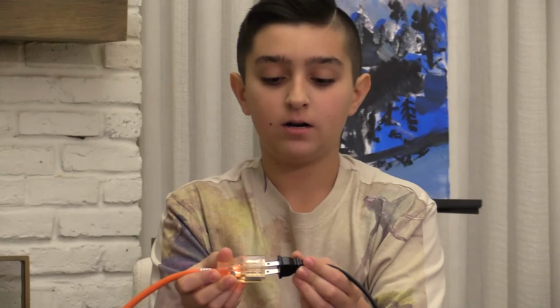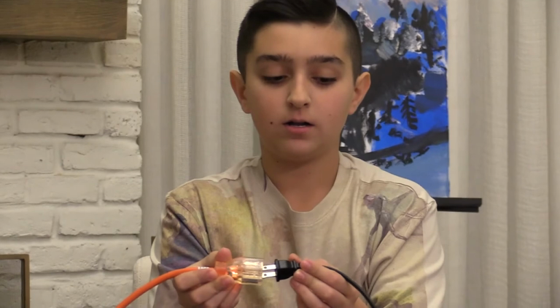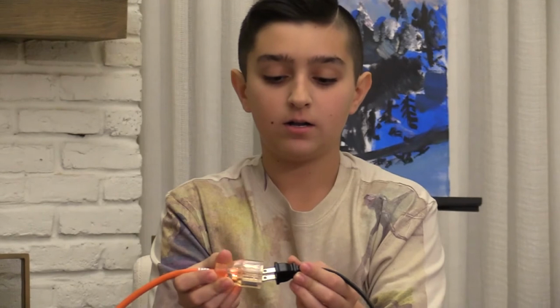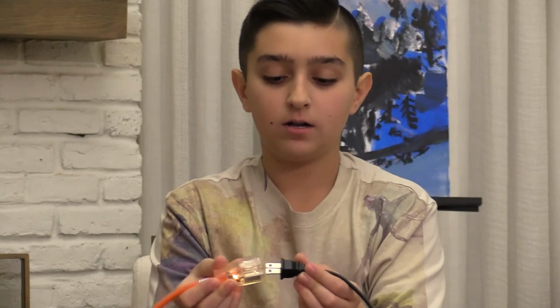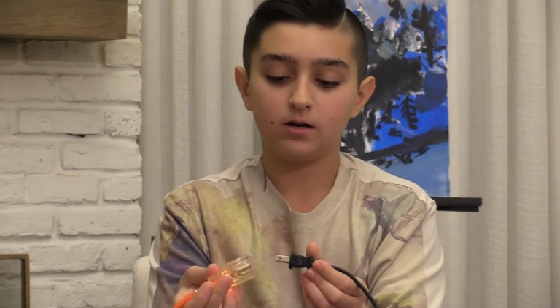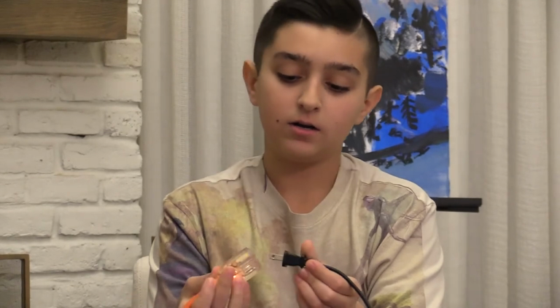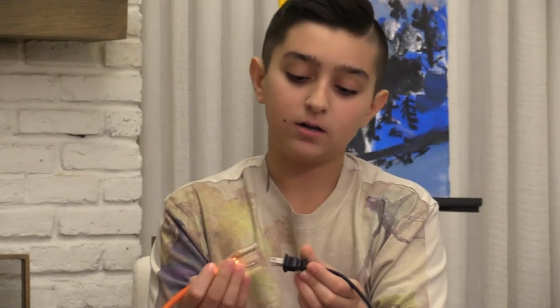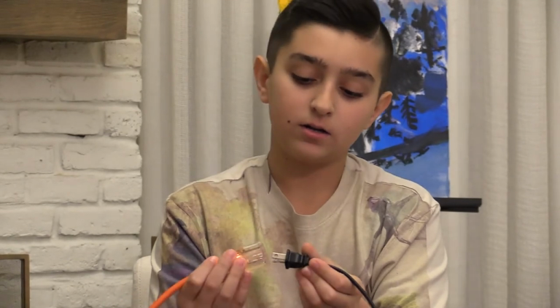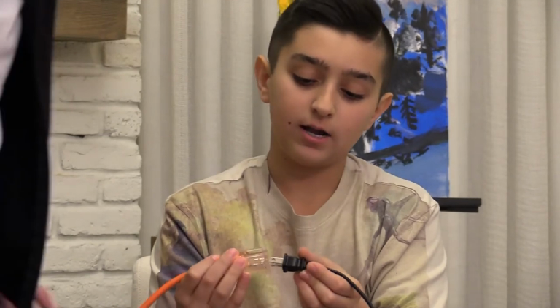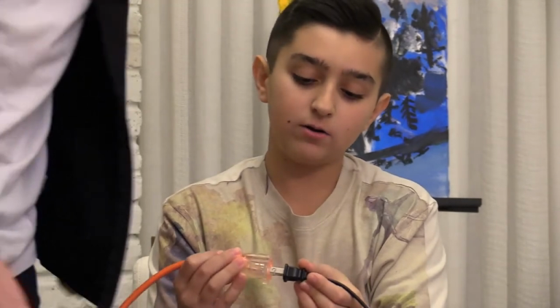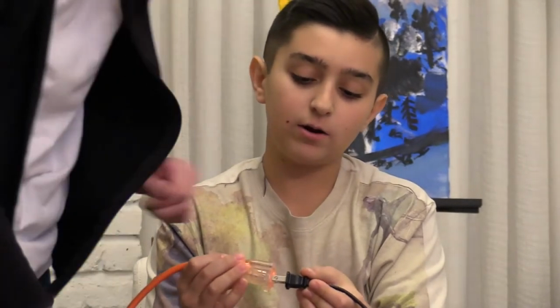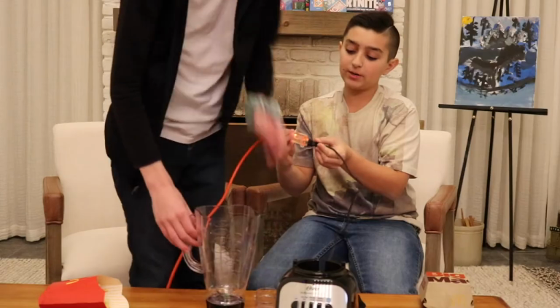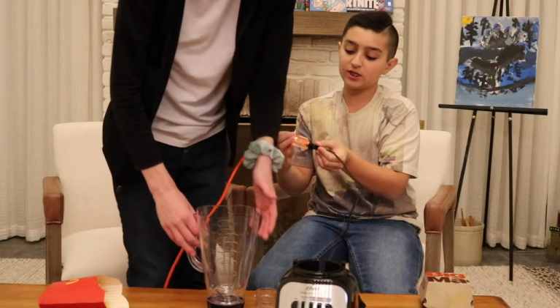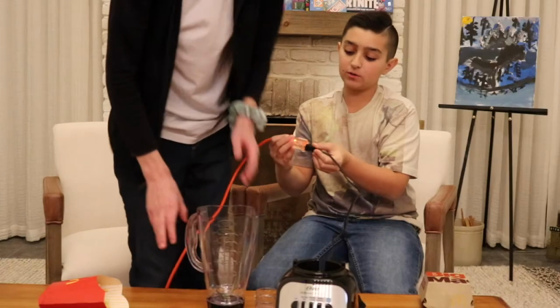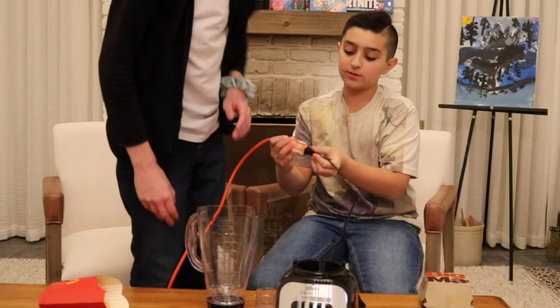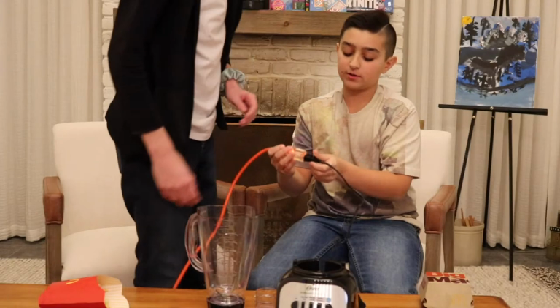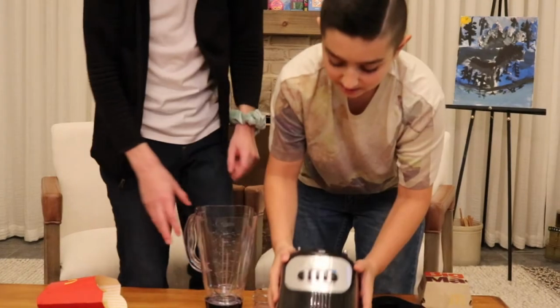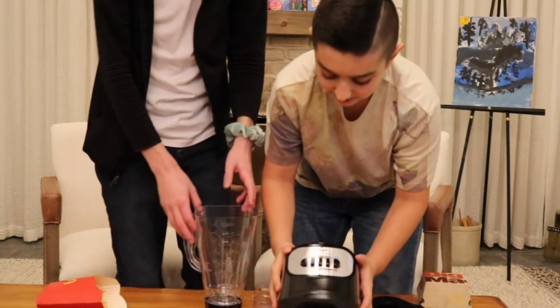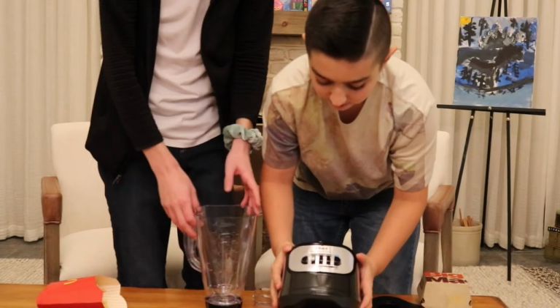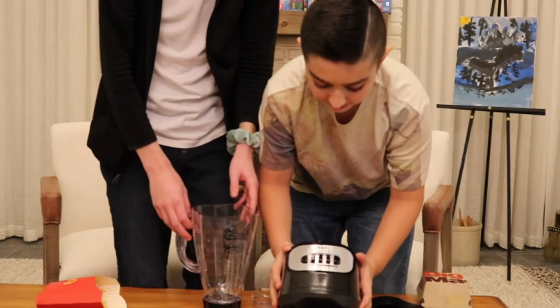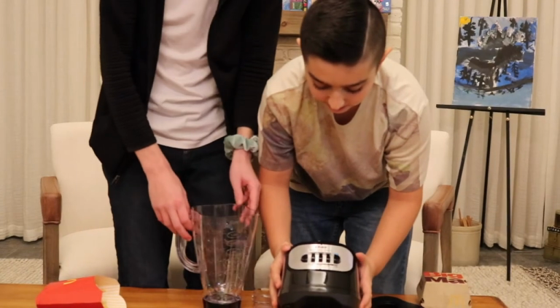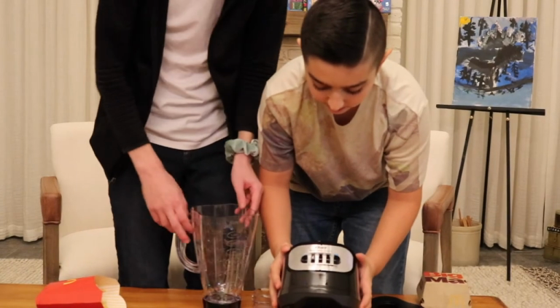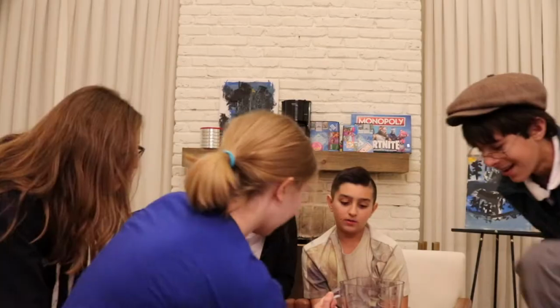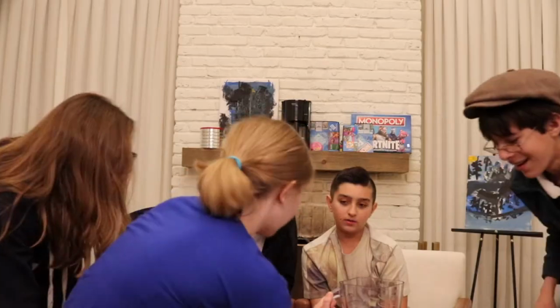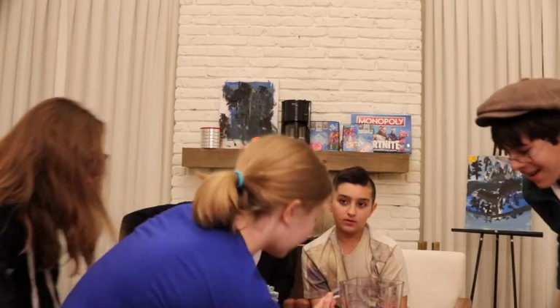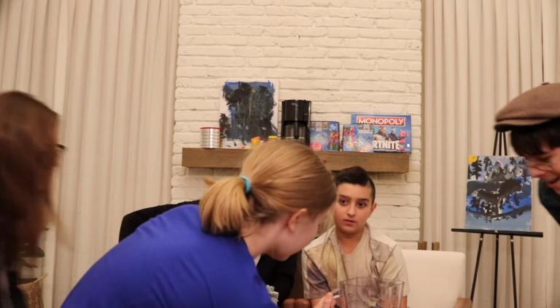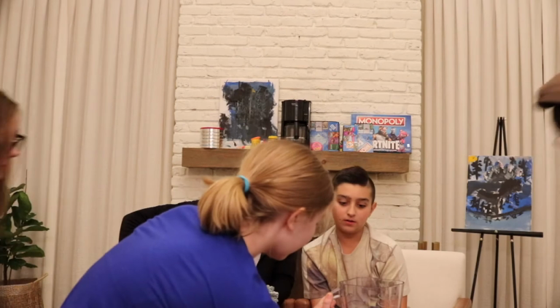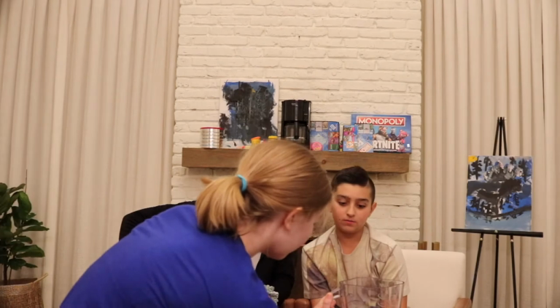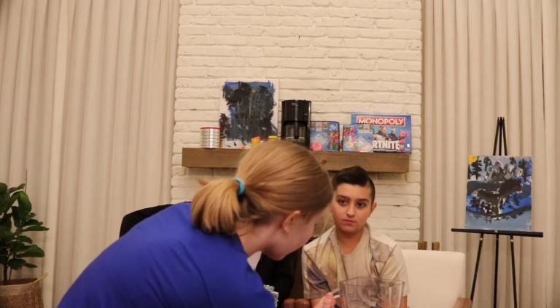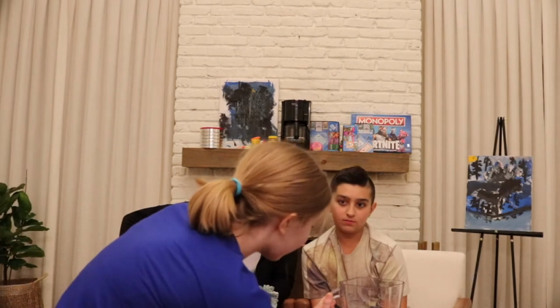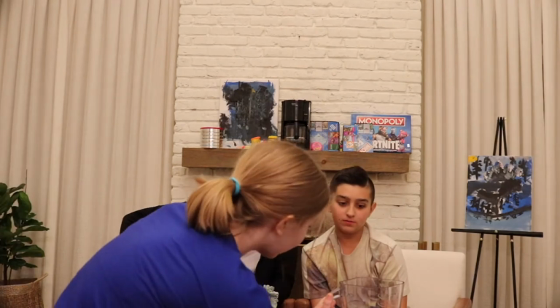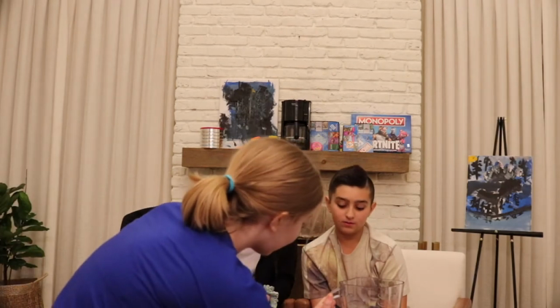How do you just like work a blender? How does that work? You press the on button. Have you ever used a blender? I don't know. Should I plug this in? I don't know — I might explode something. I don't think it's on. Is it plugged in? No.